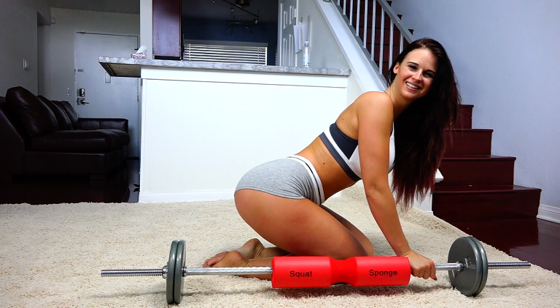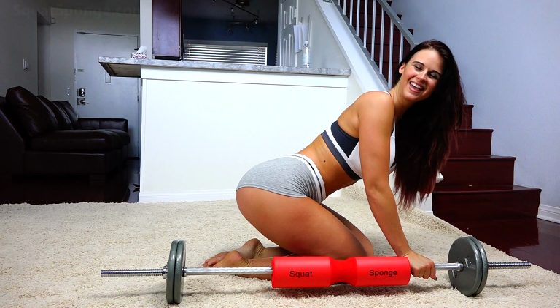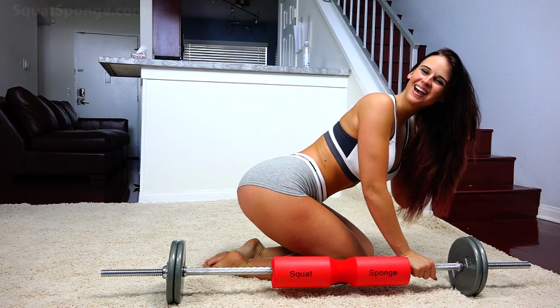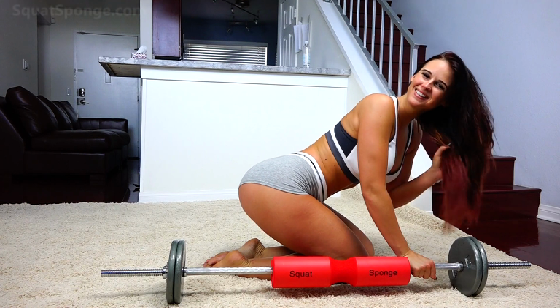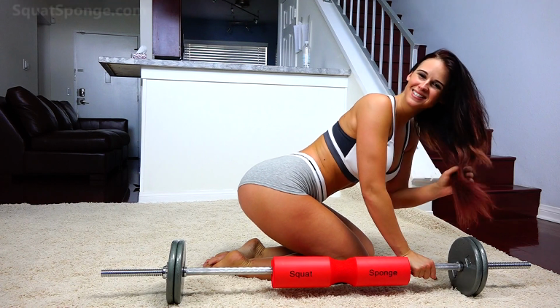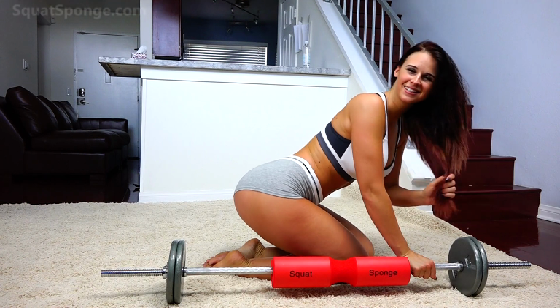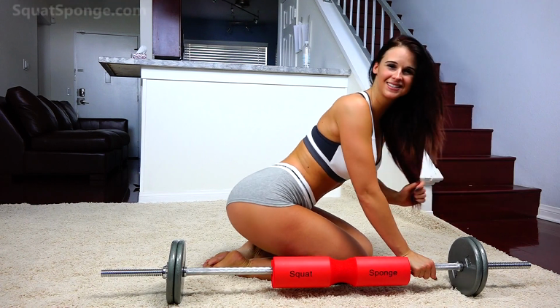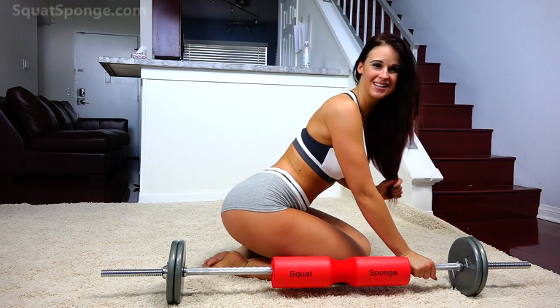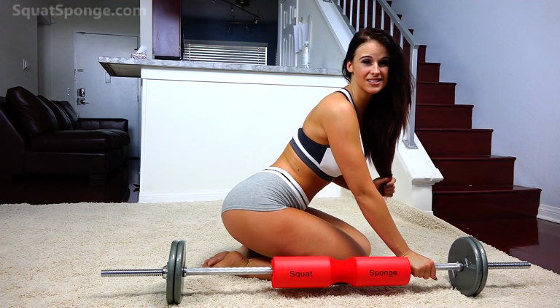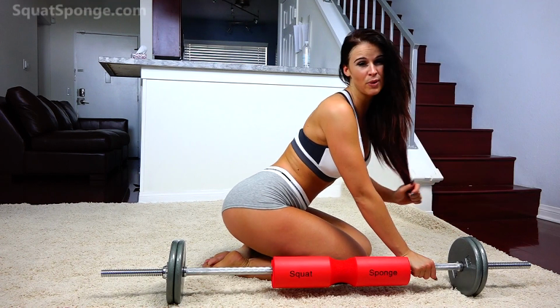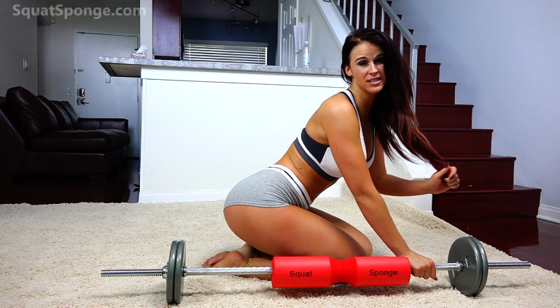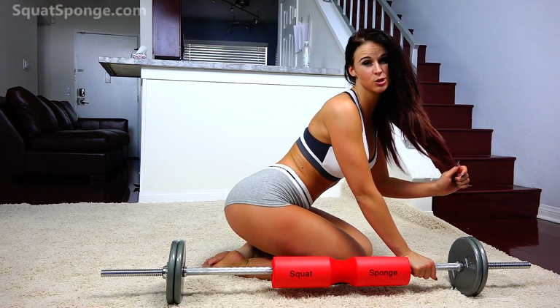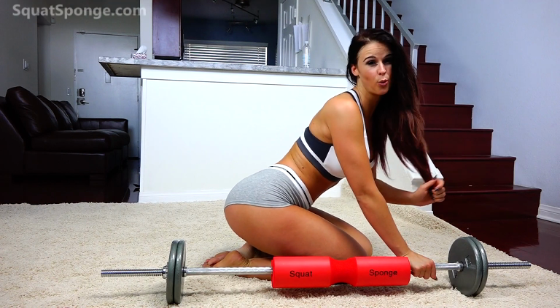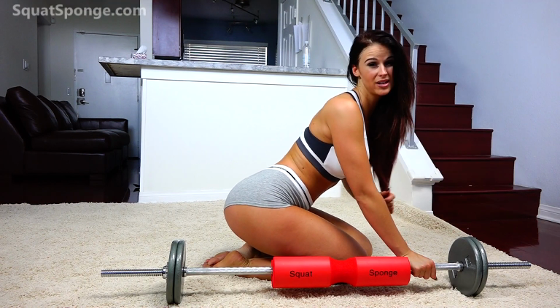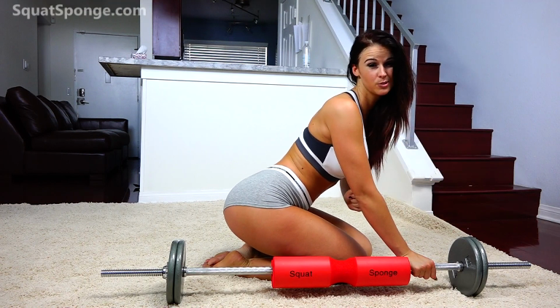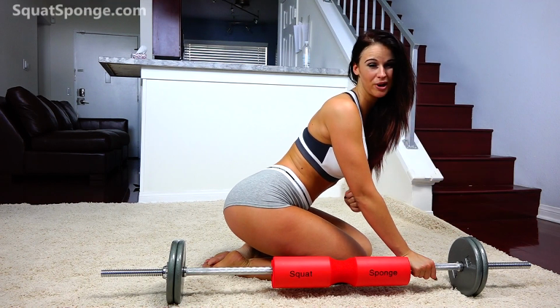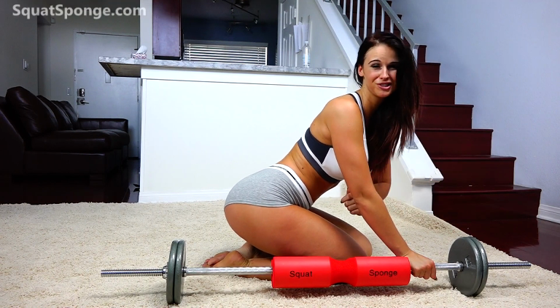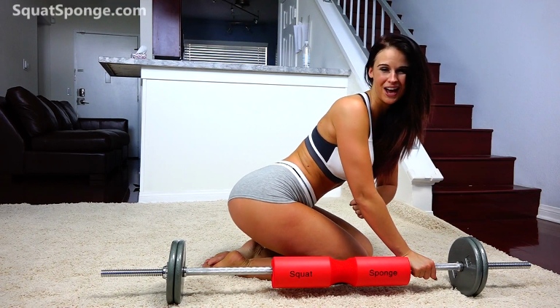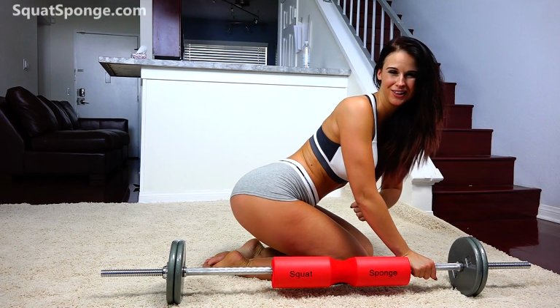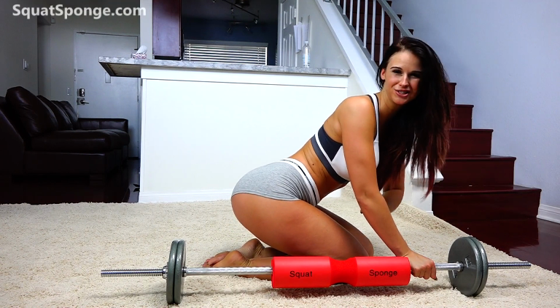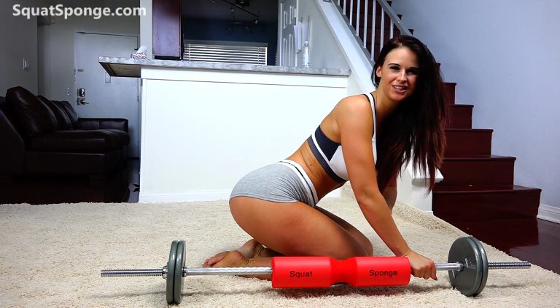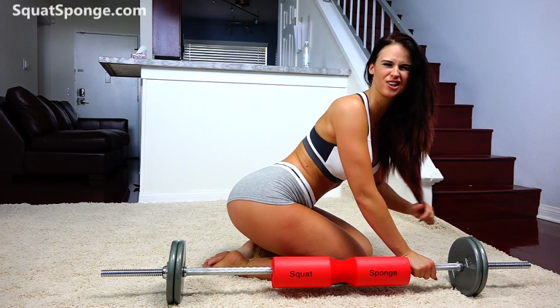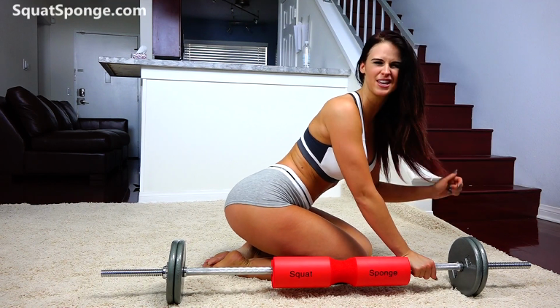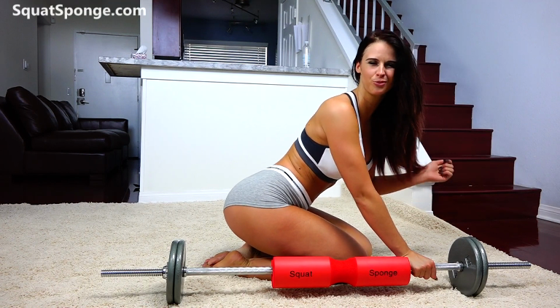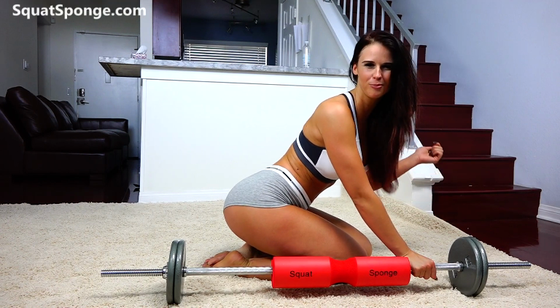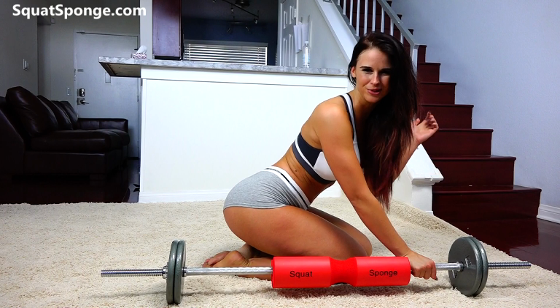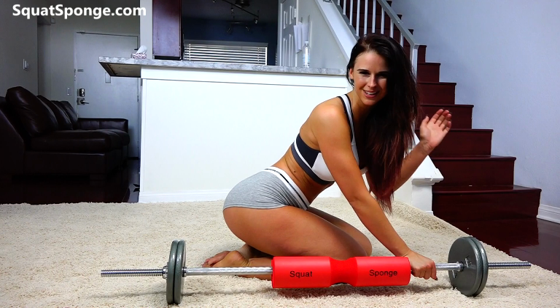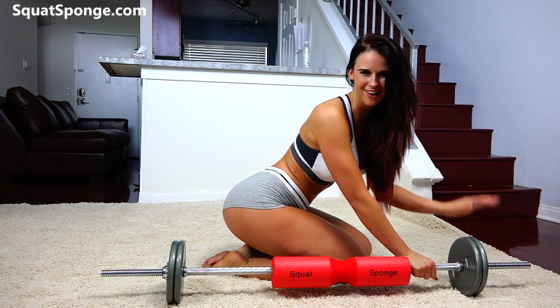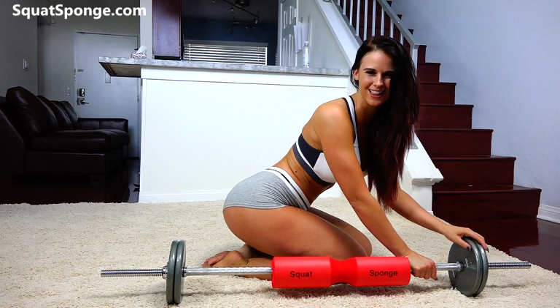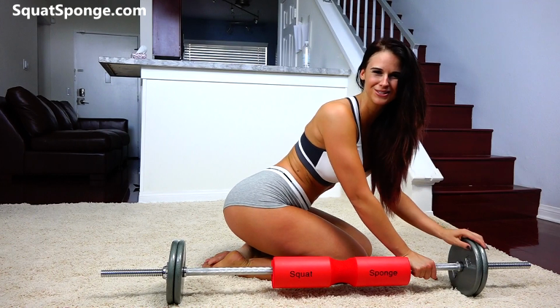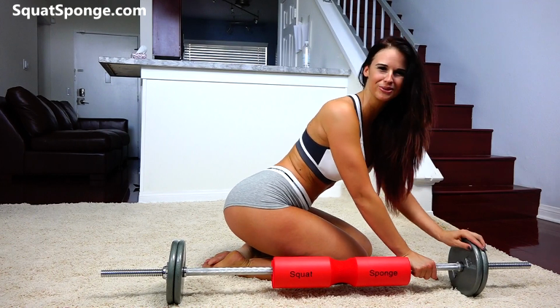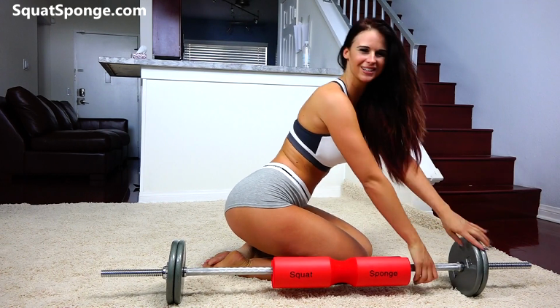Hey guys! This is Lindsay. This is my squat sponge challenge to get you a nice round booty. Alright, let's do it.